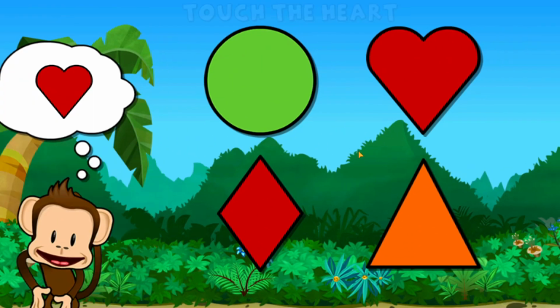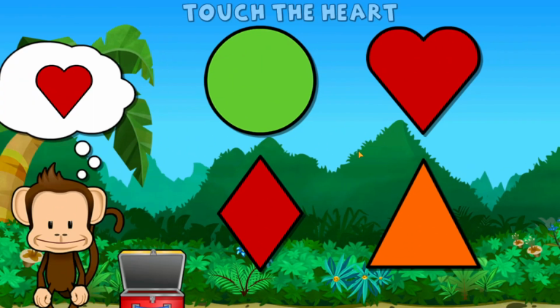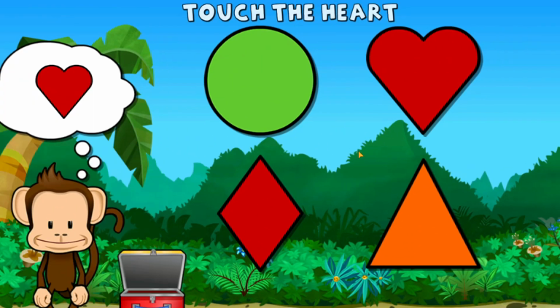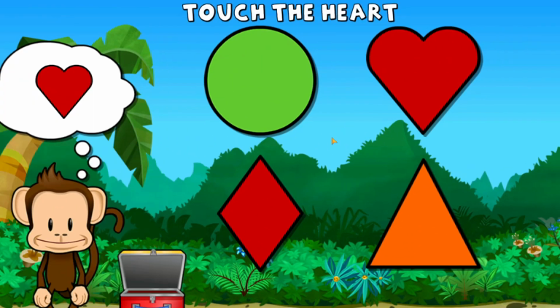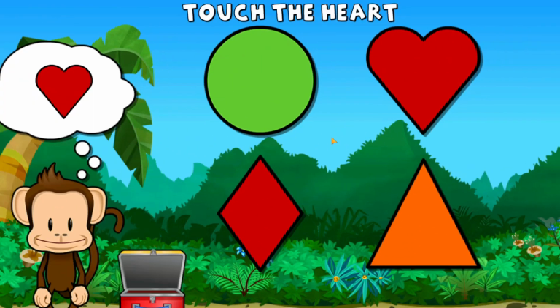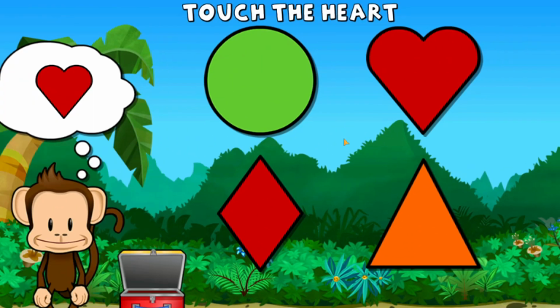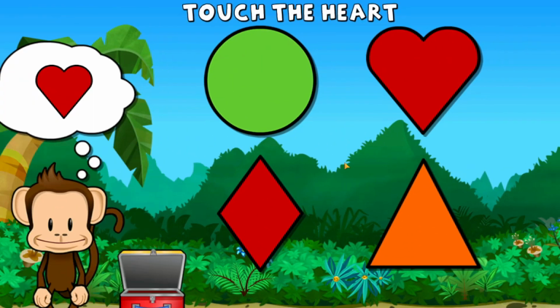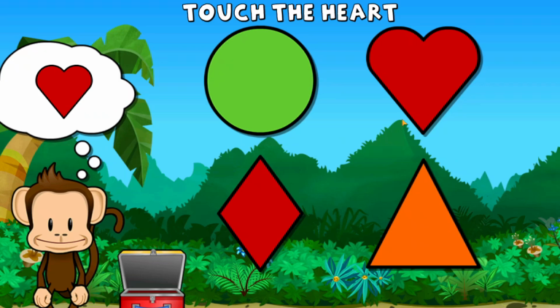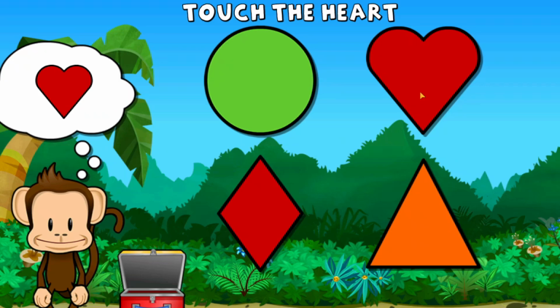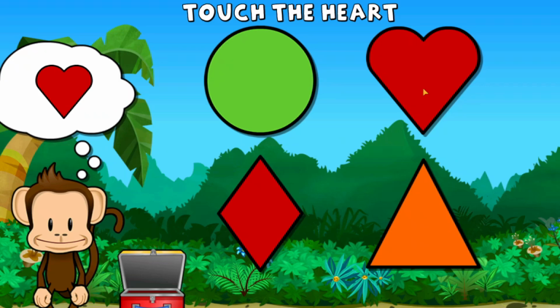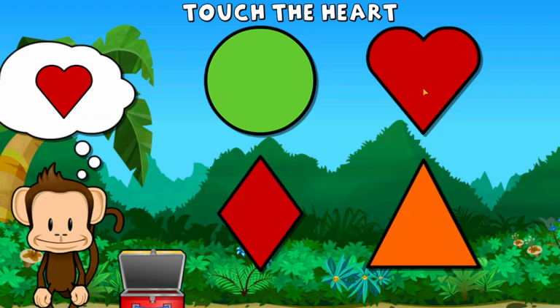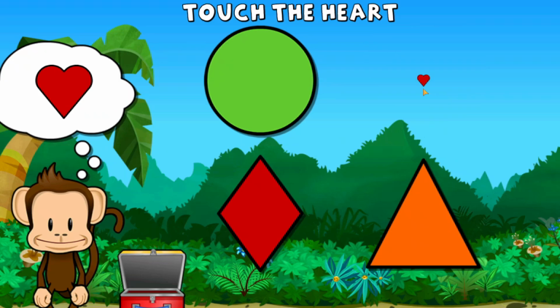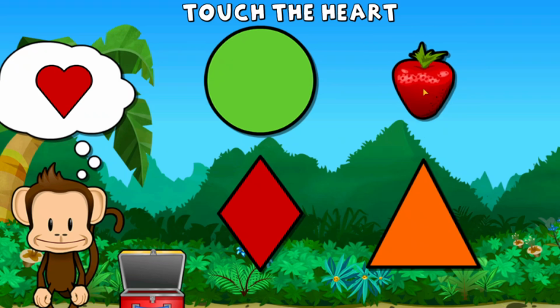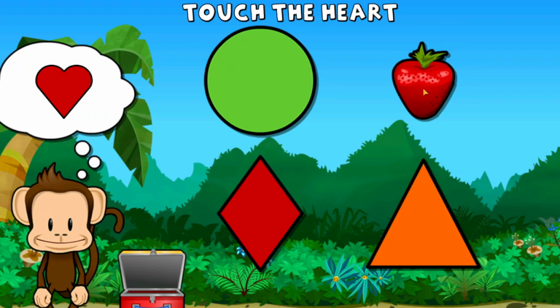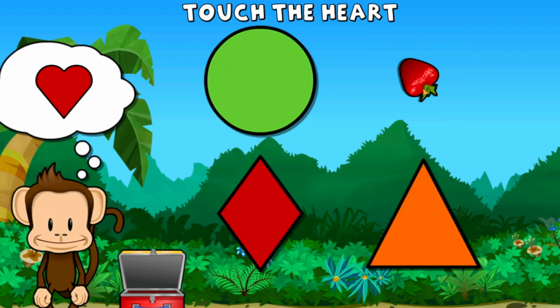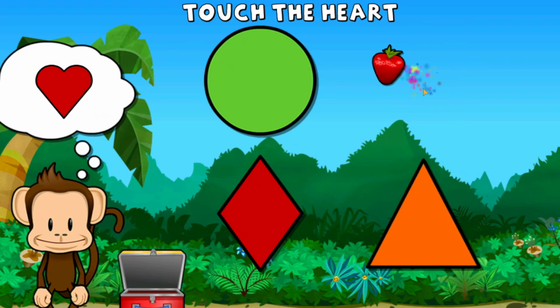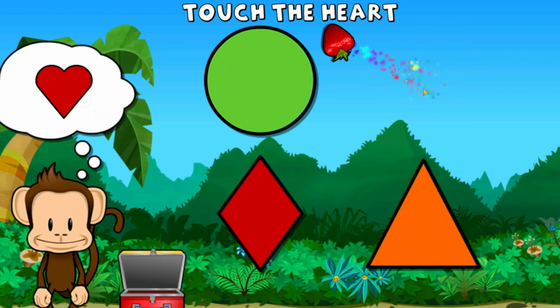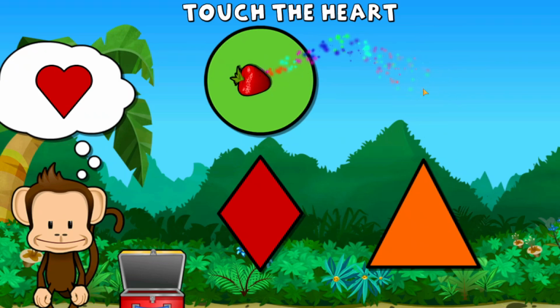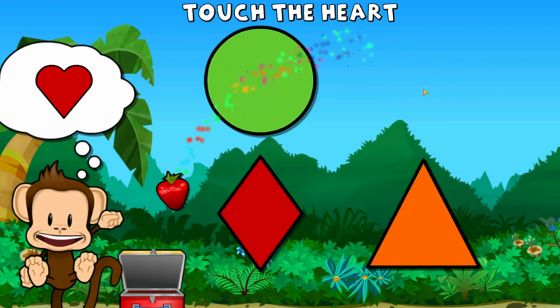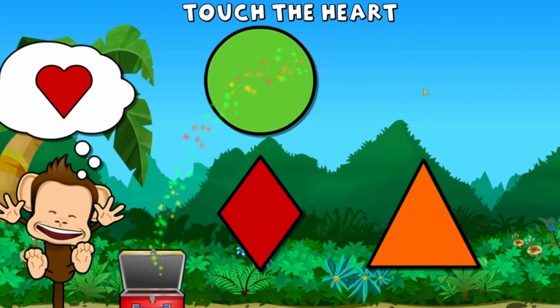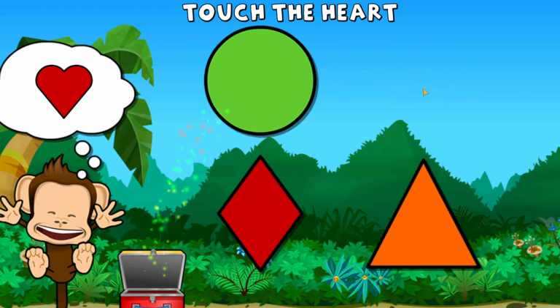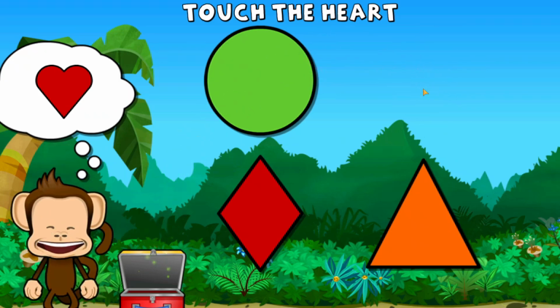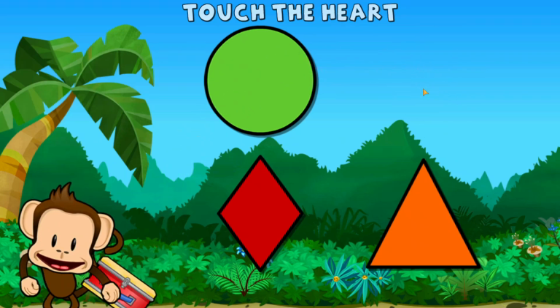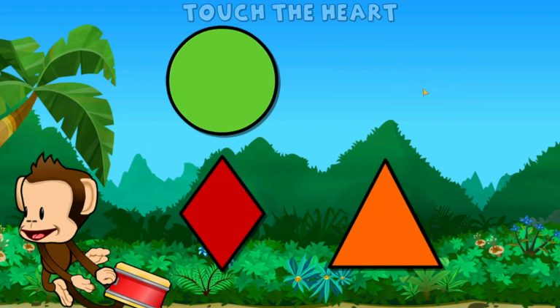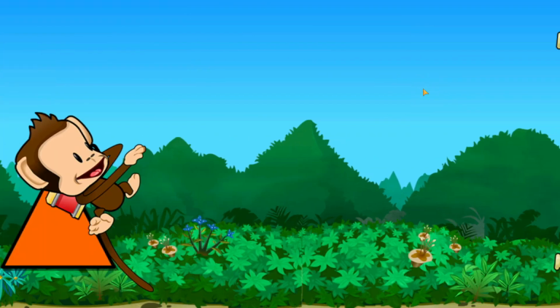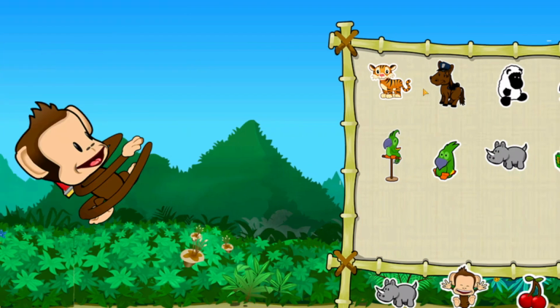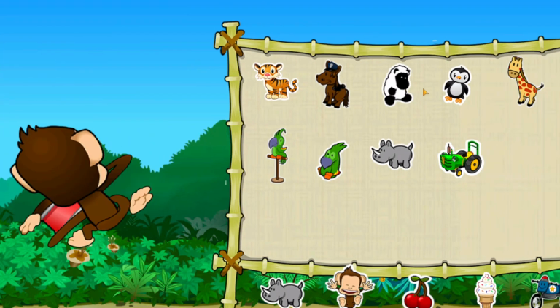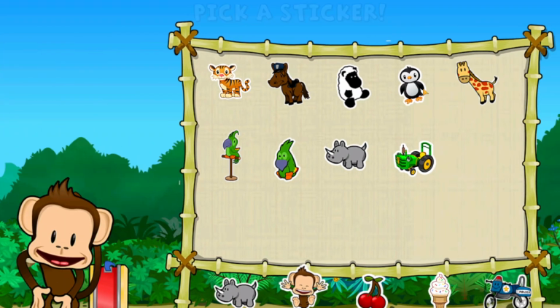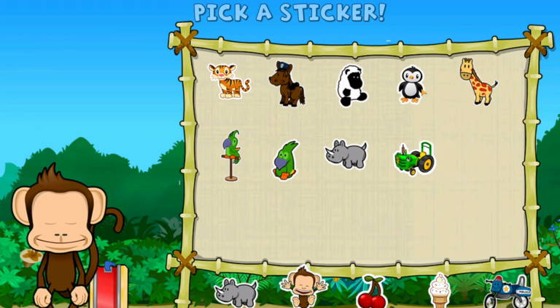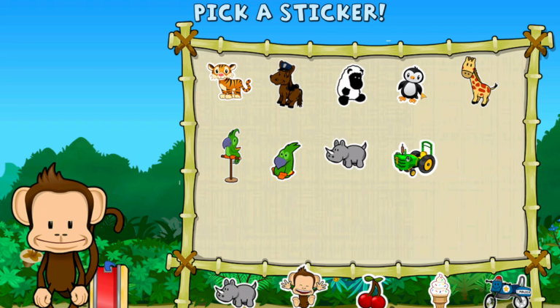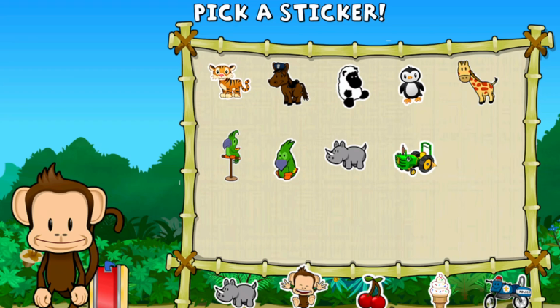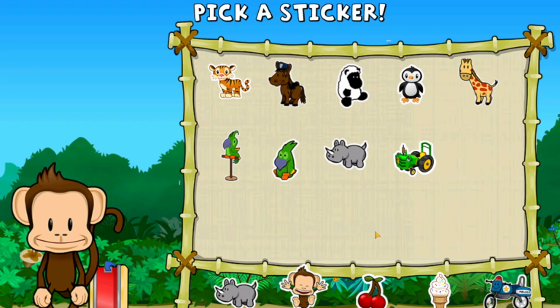Touch the heart. Heart. Great job! Pick a sticker.